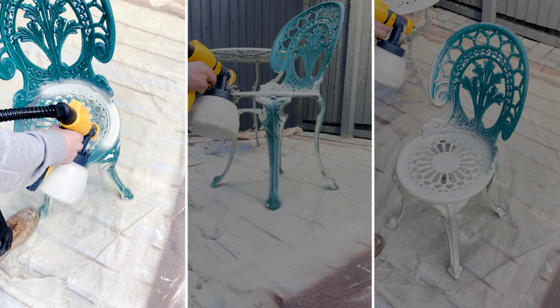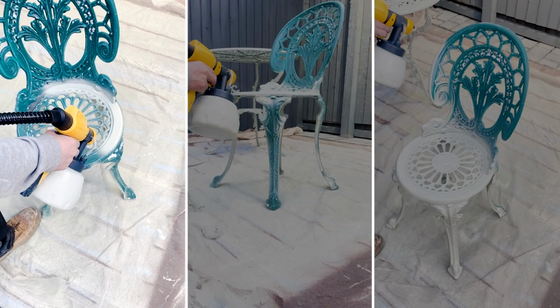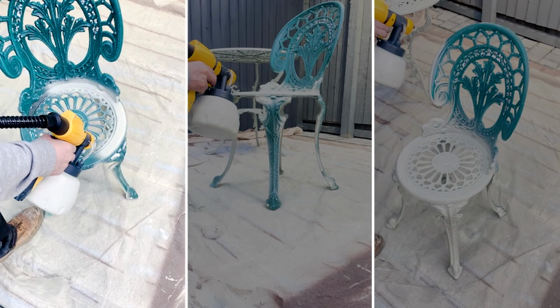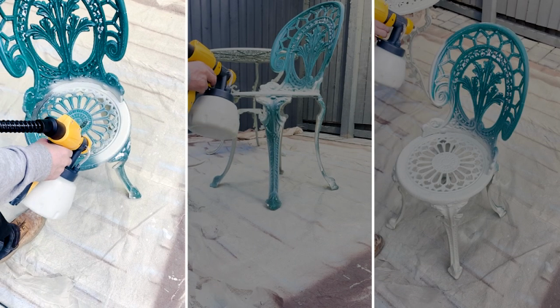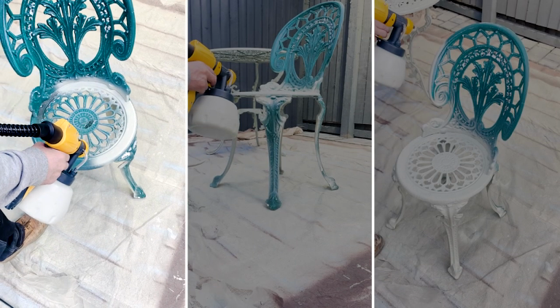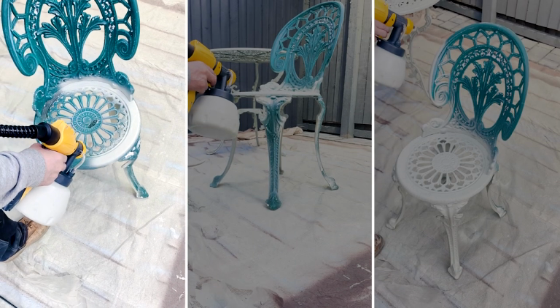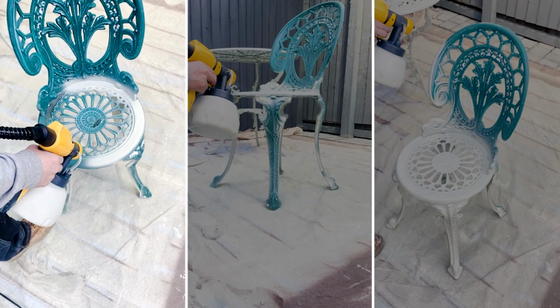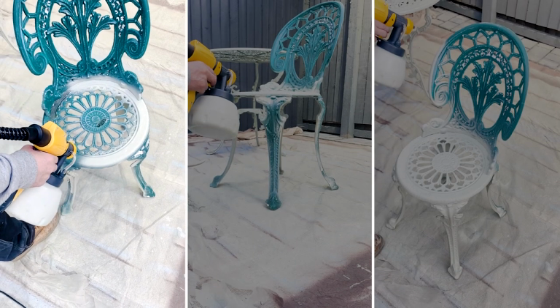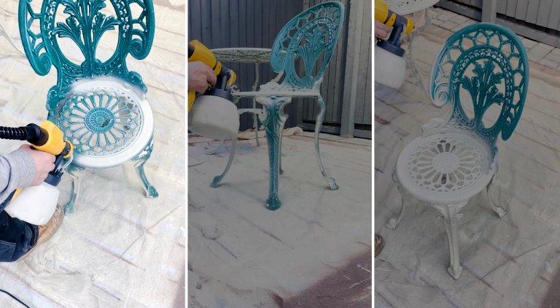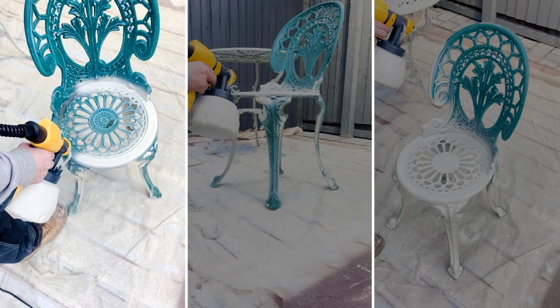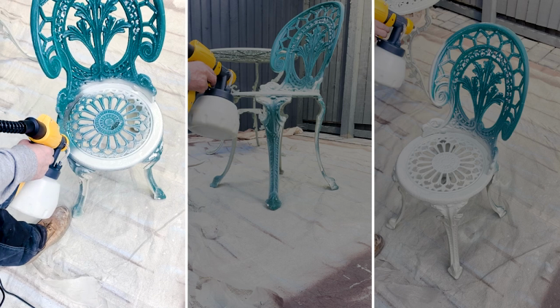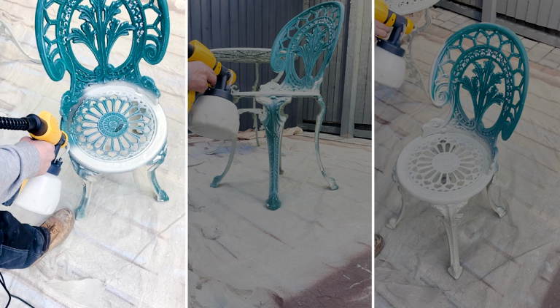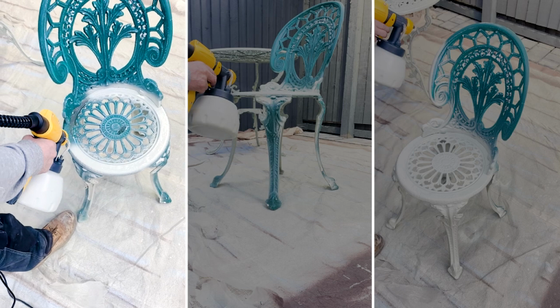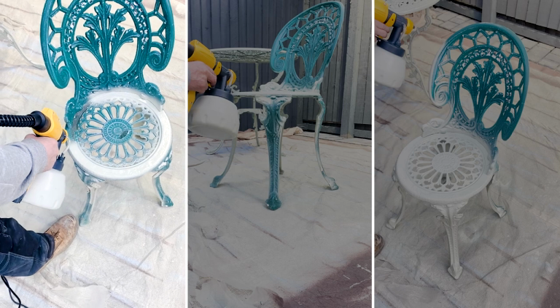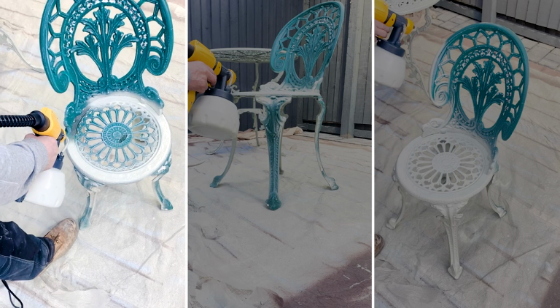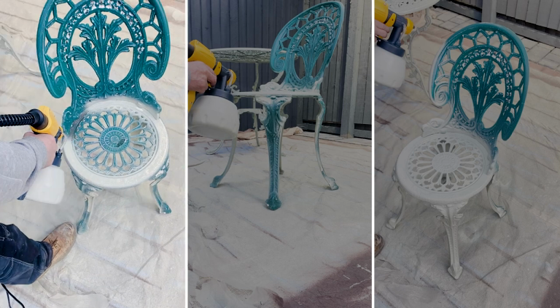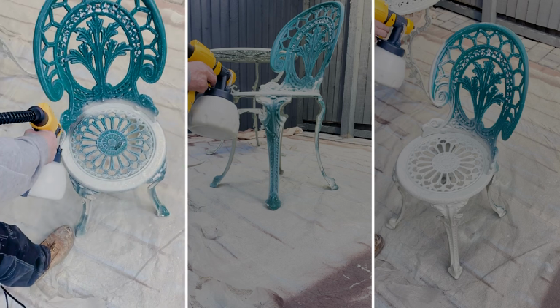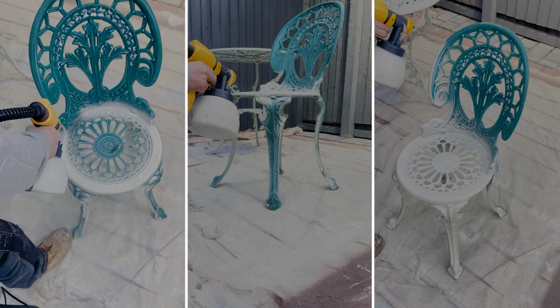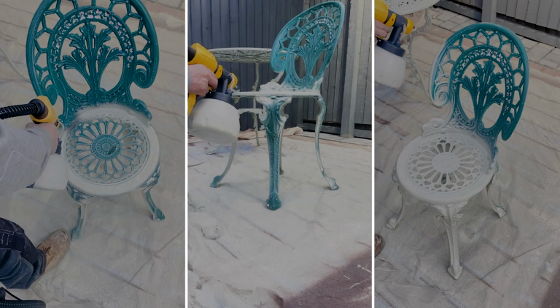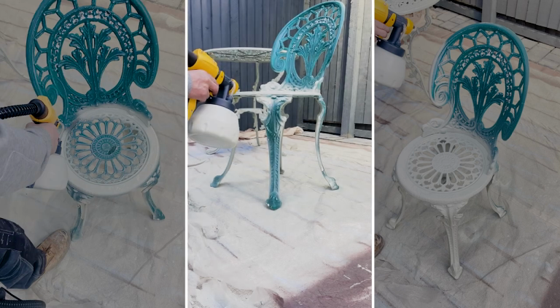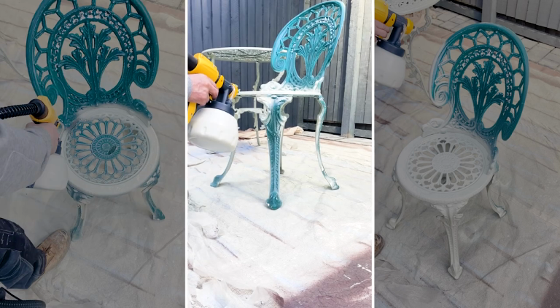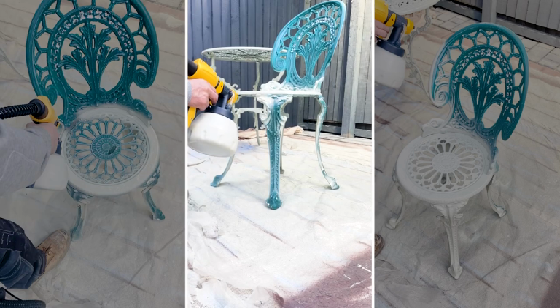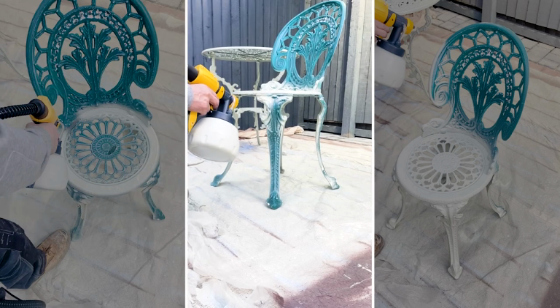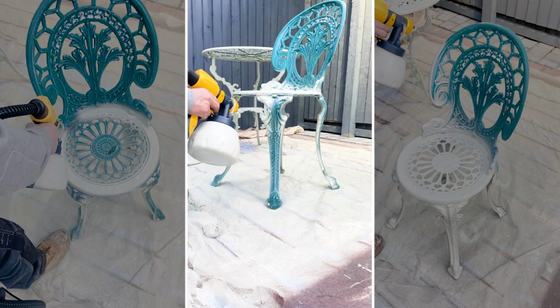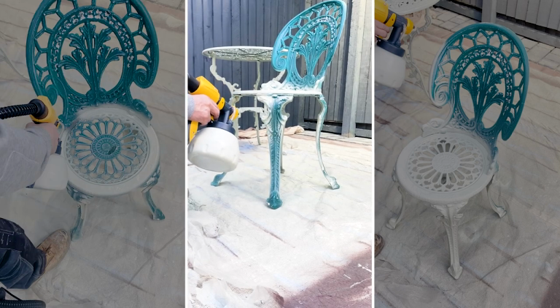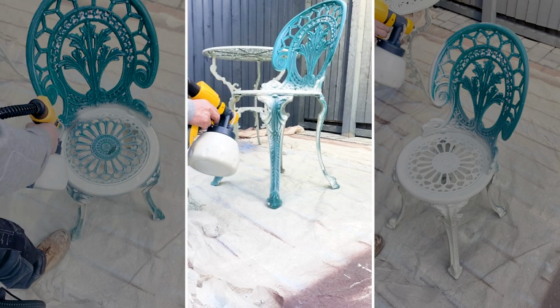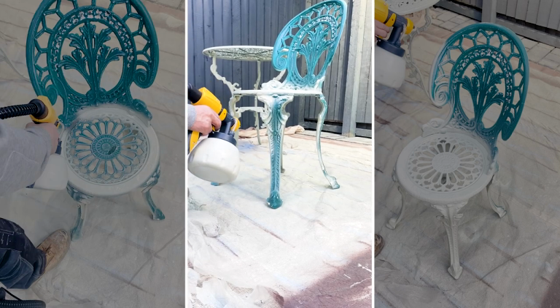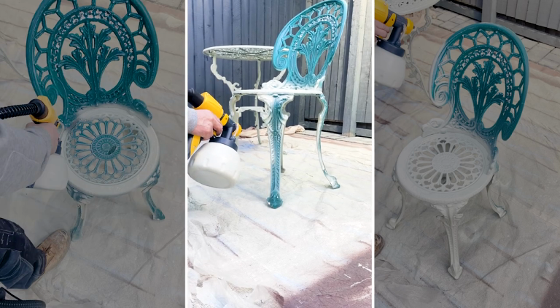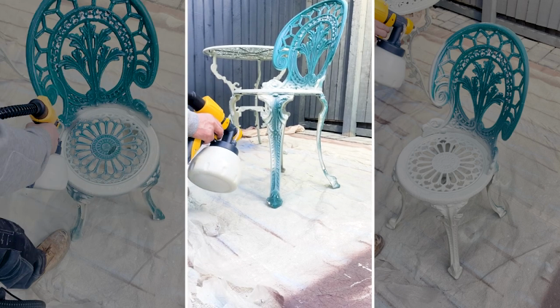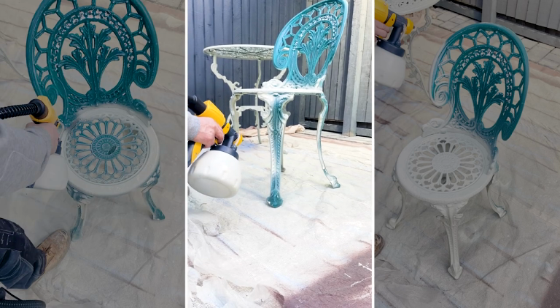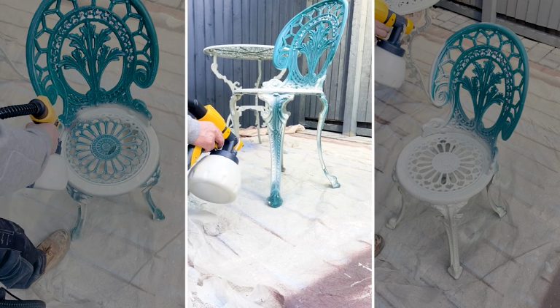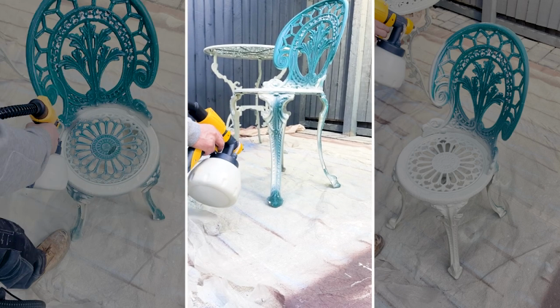You can use virtually any paint, any colour, any brand, whether it's water or oil based paint.